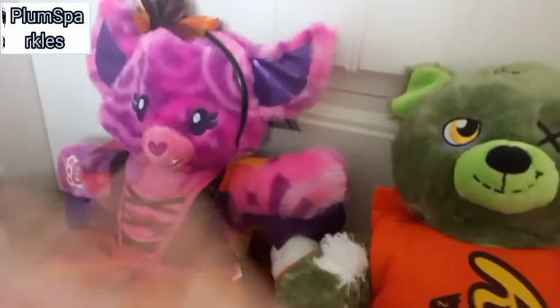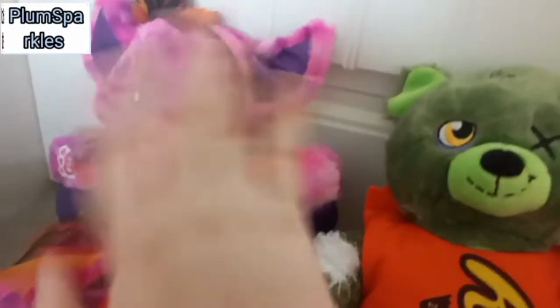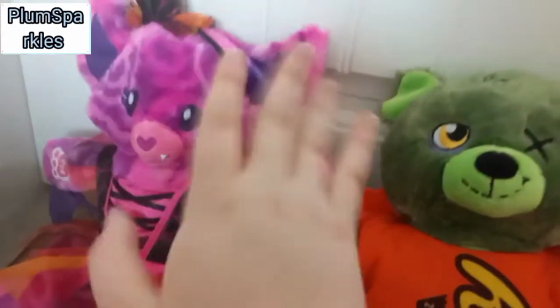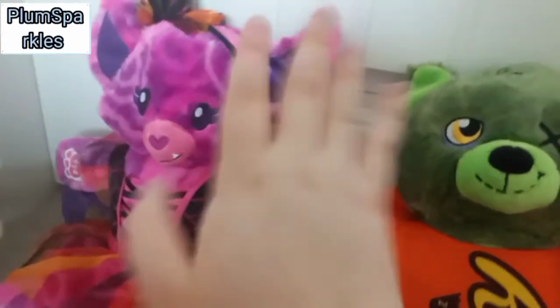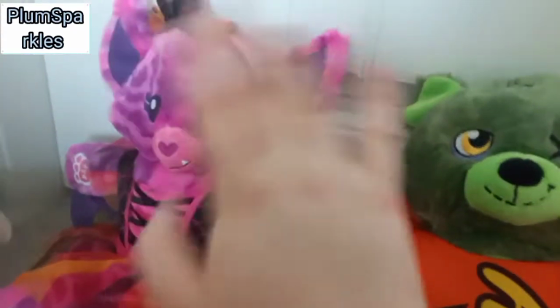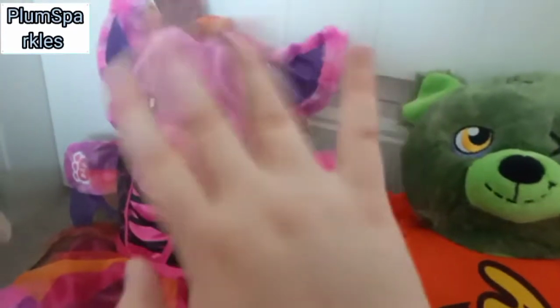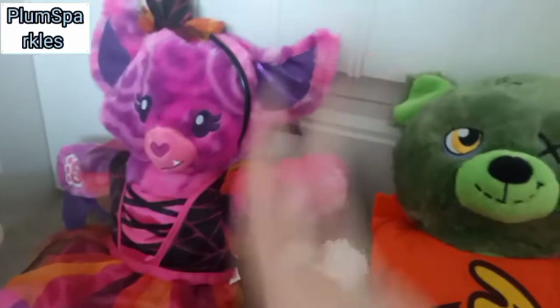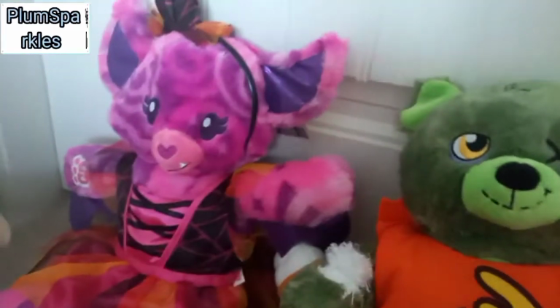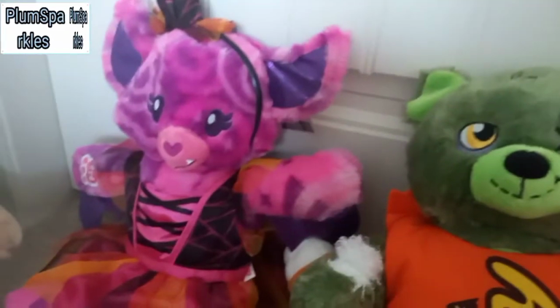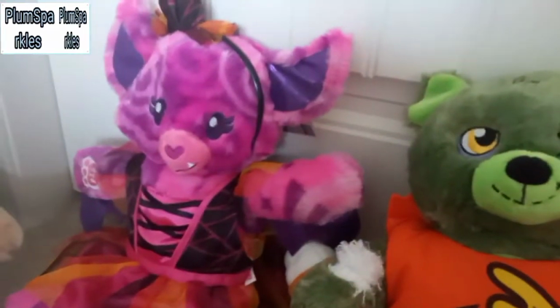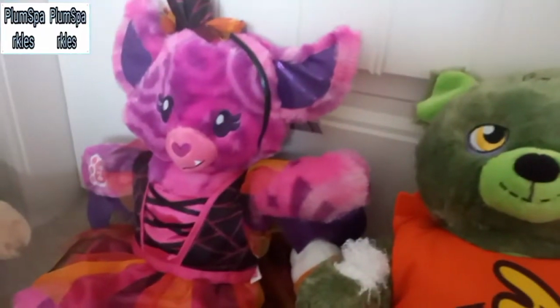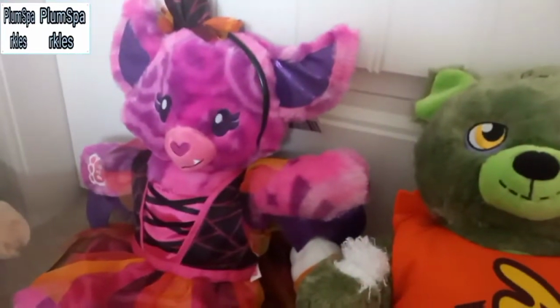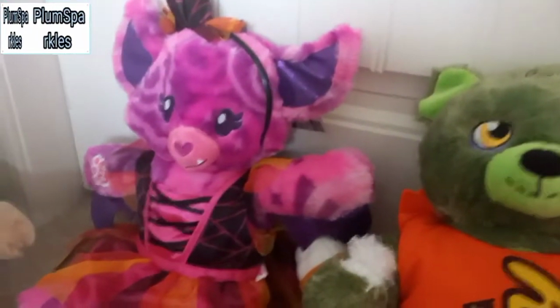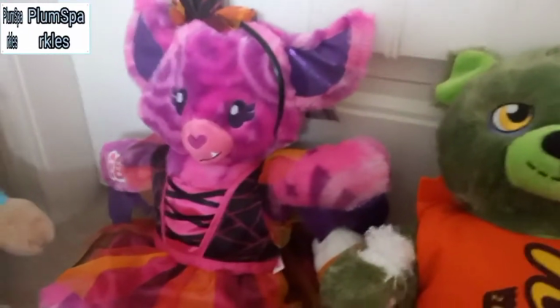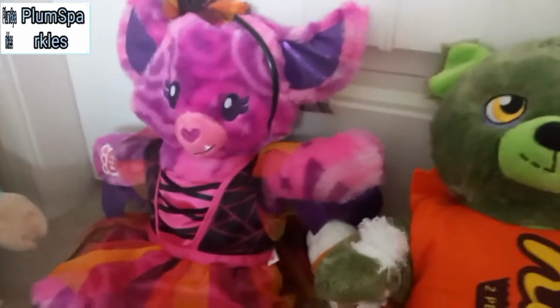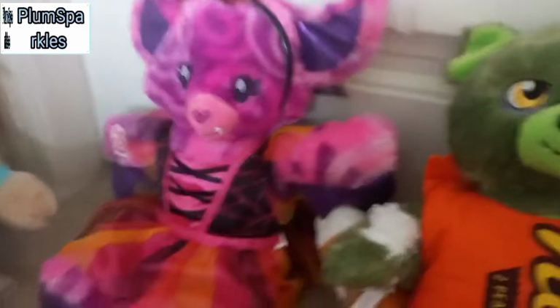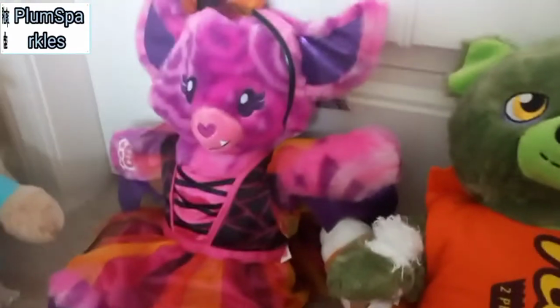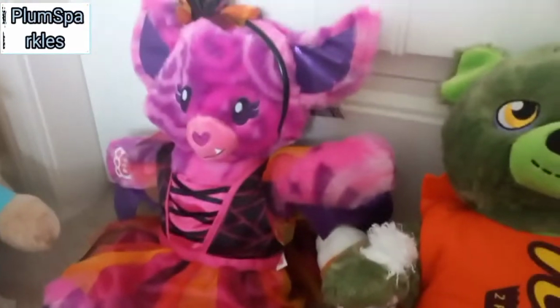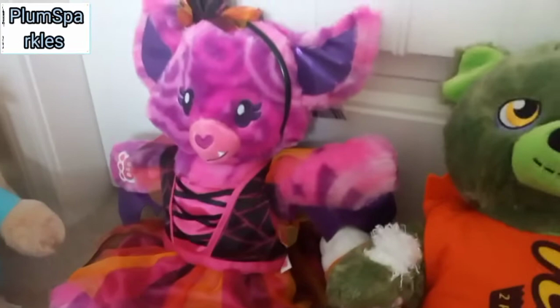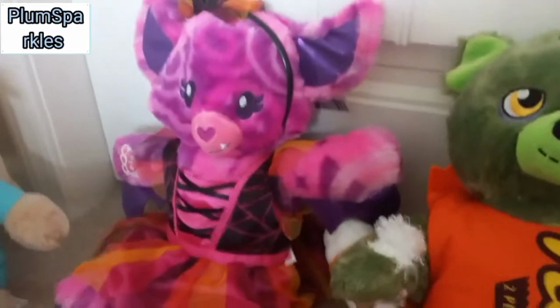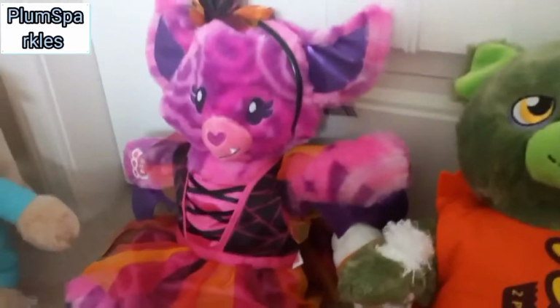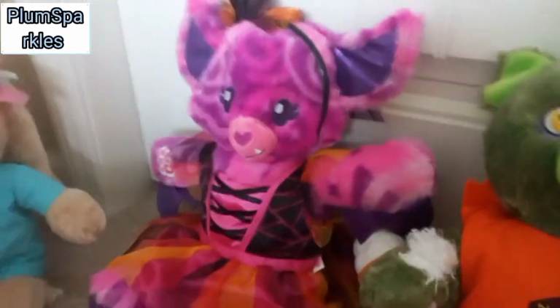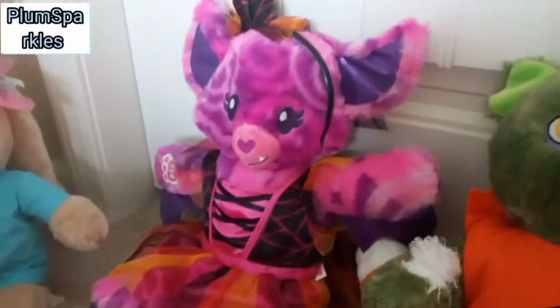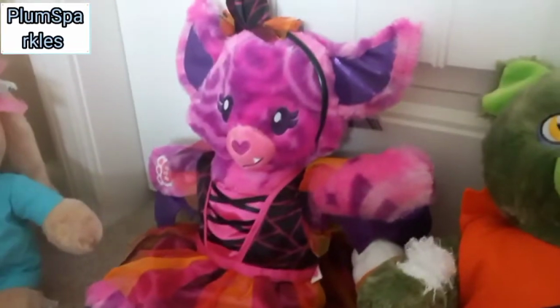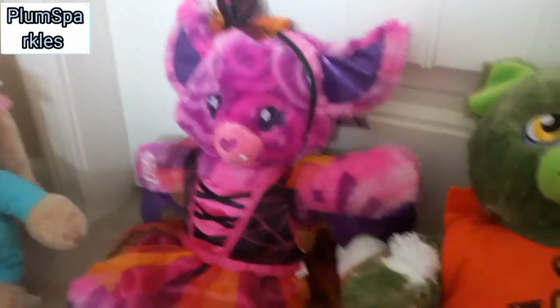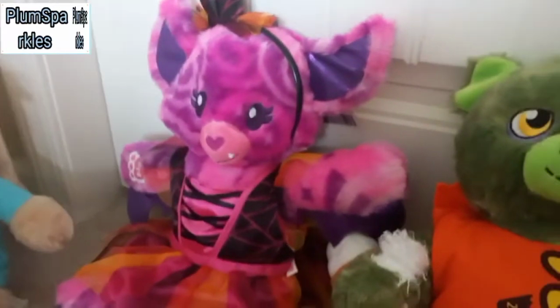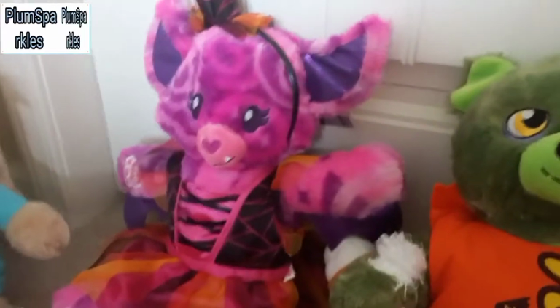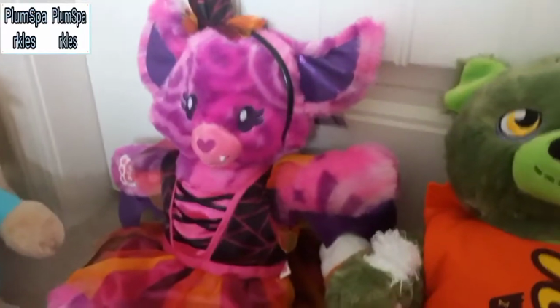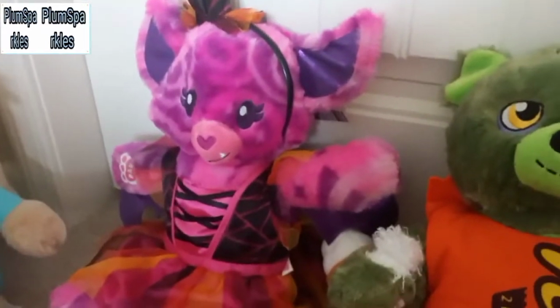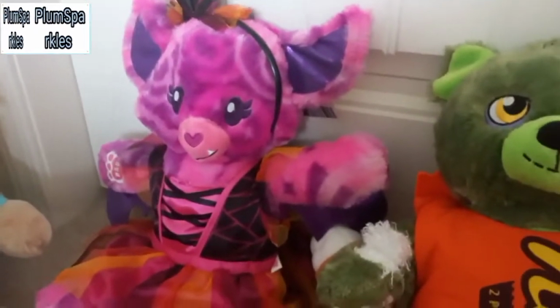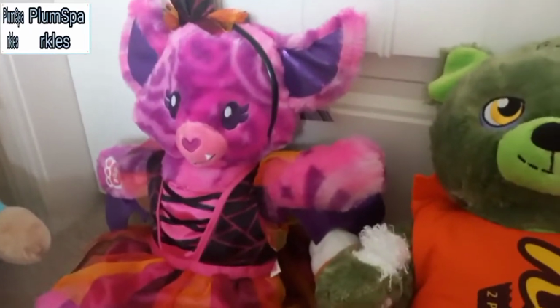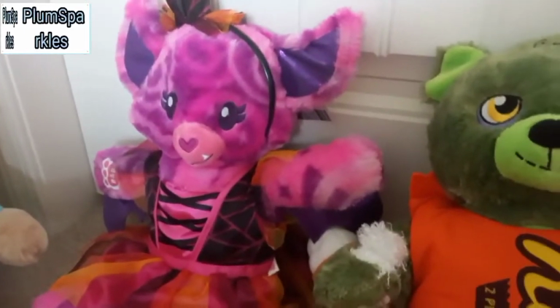Hey guys, welcome back to Plums Protocols. Today I am doing a Build-A-Bear collection video. Let's get started.